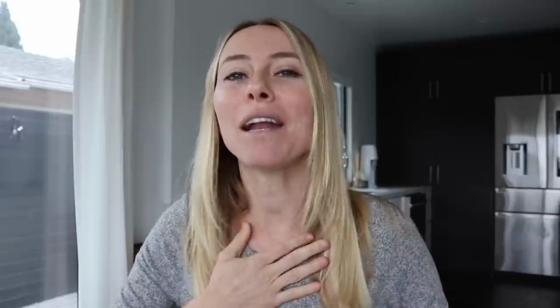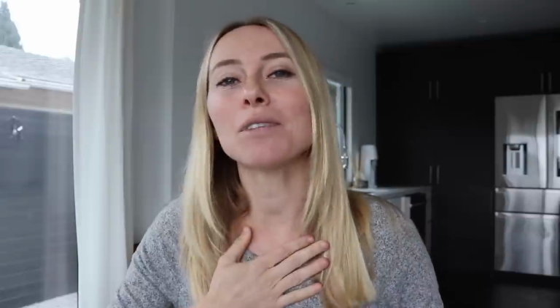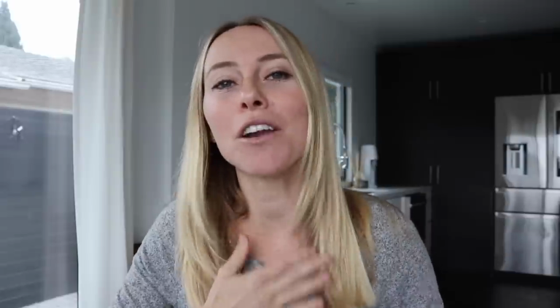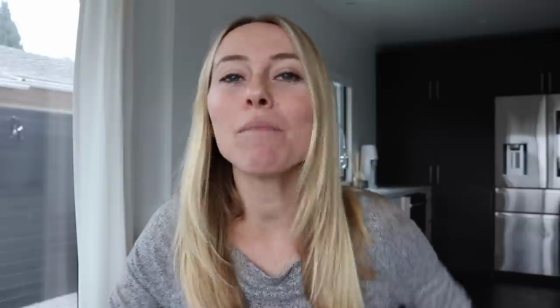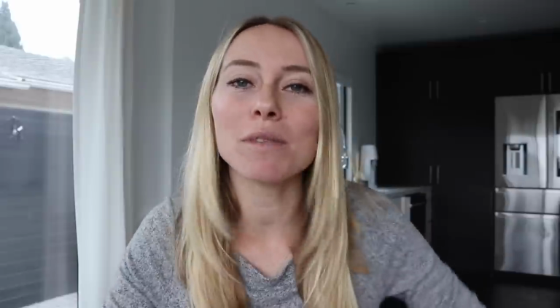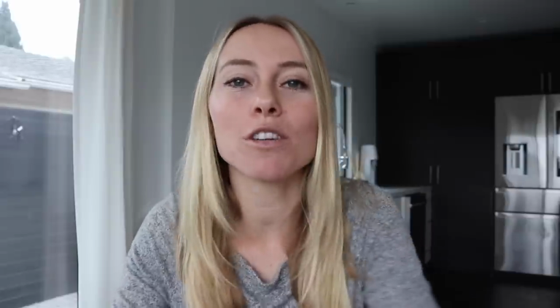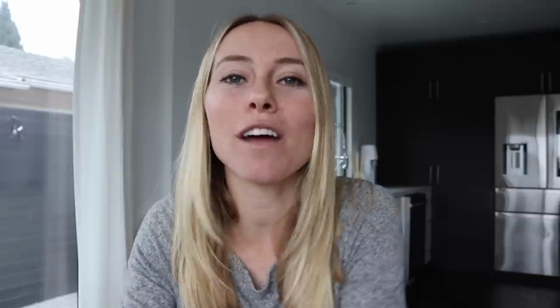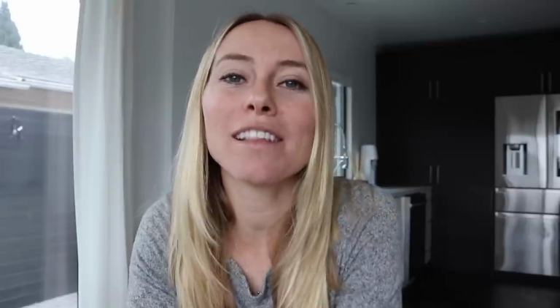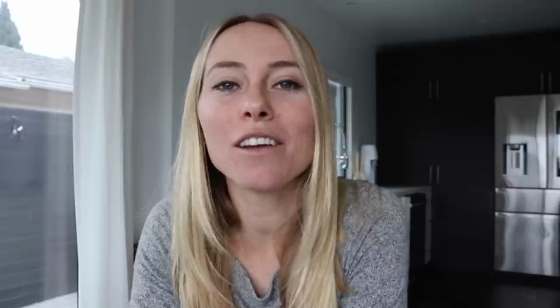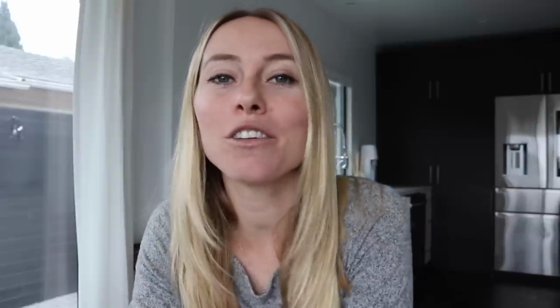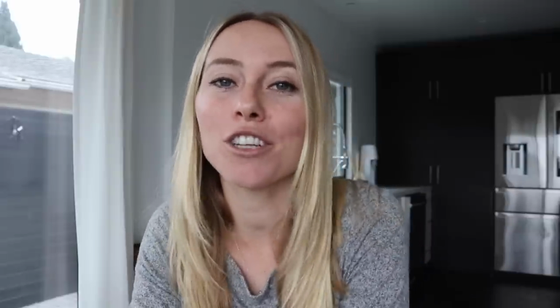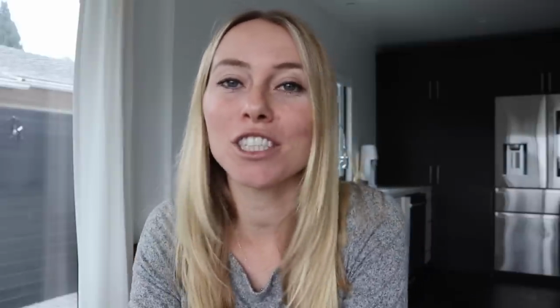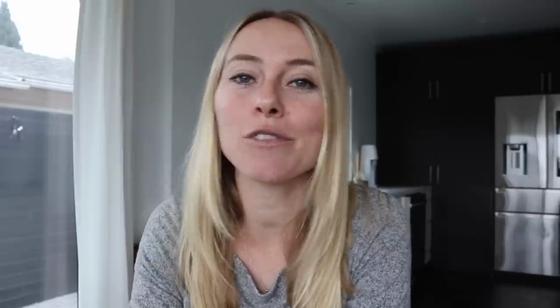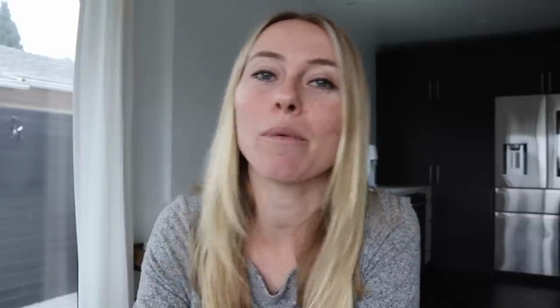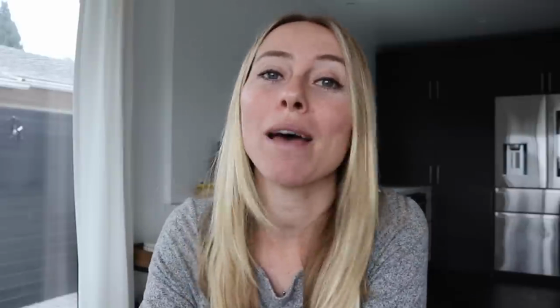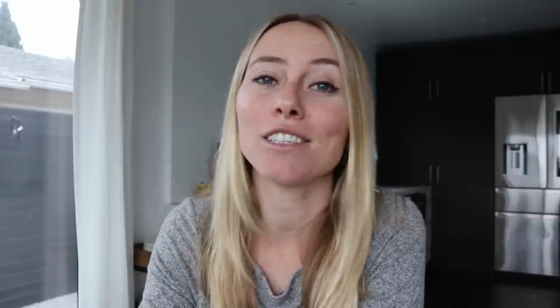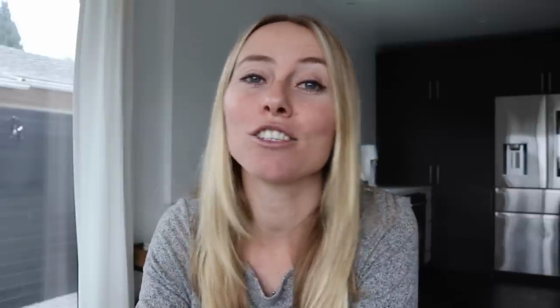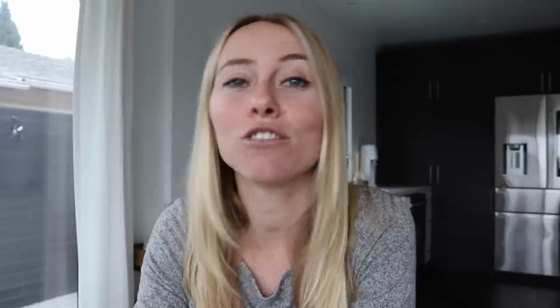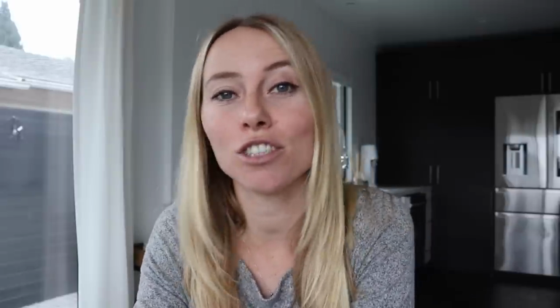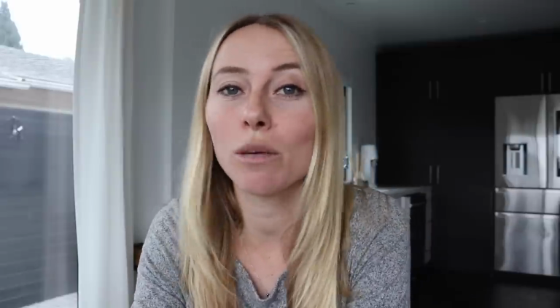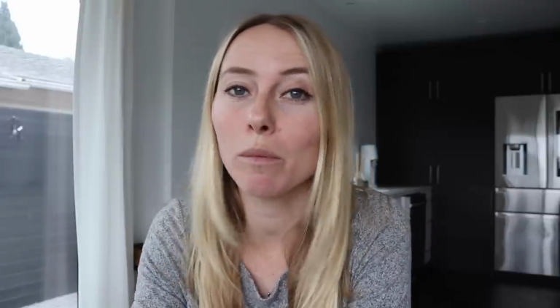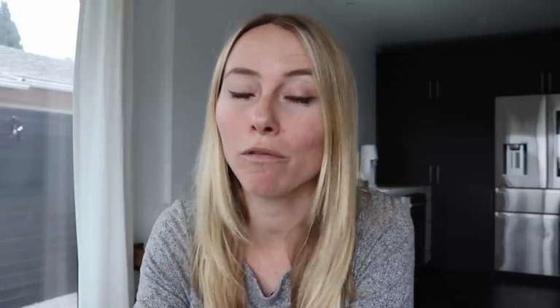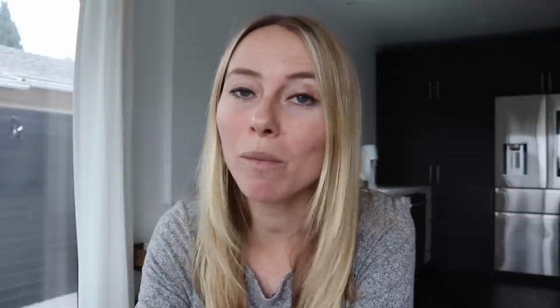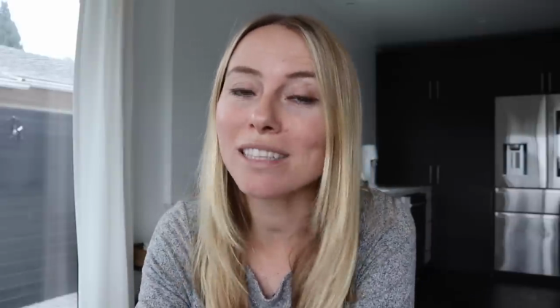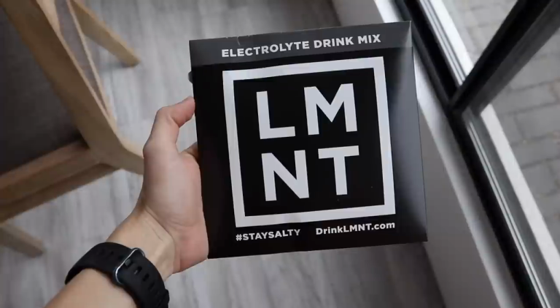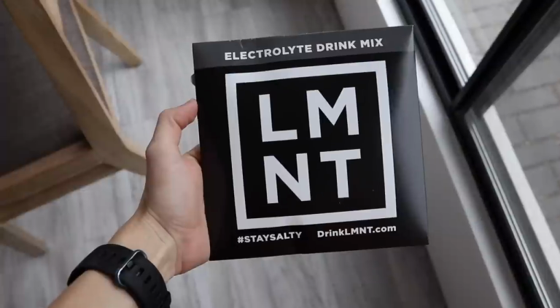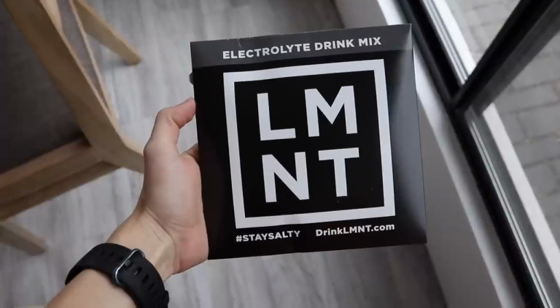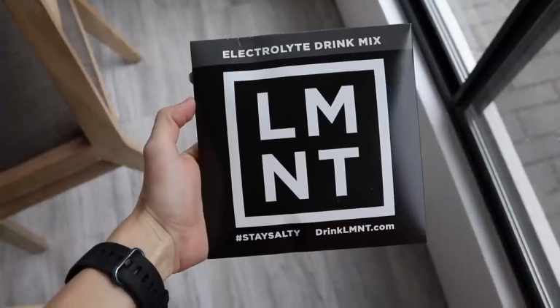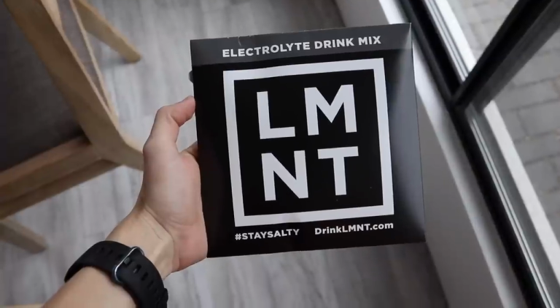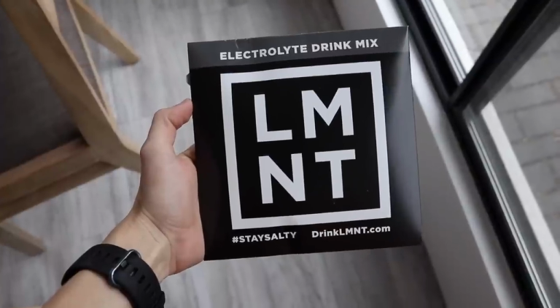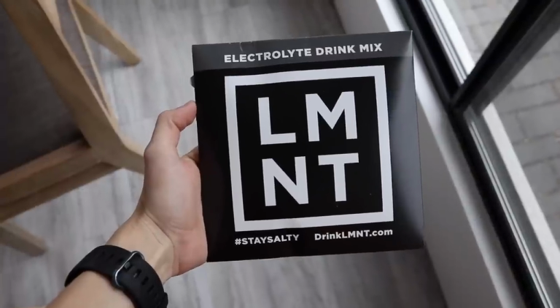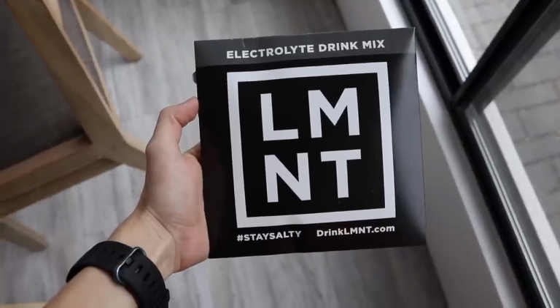My name's Autumn. I'm a certified clinical nutritionist with my master's in nutrition and human performance. And today's video is sponsored by Element.